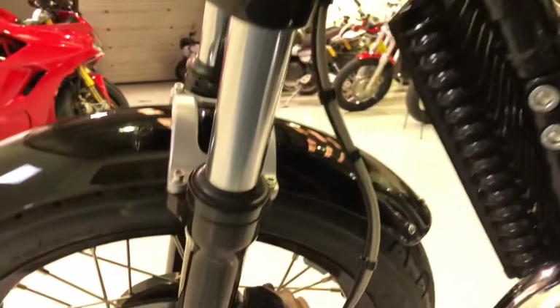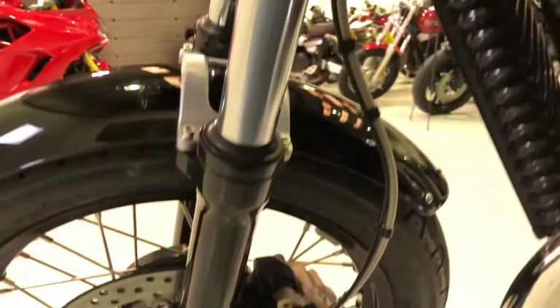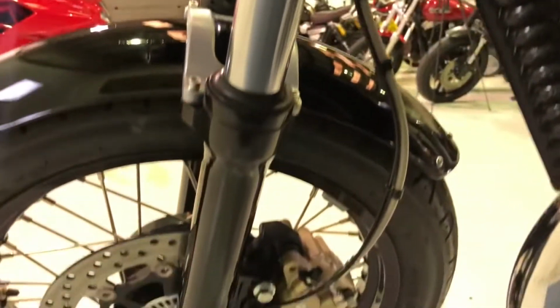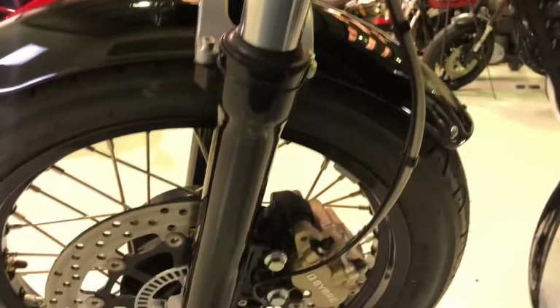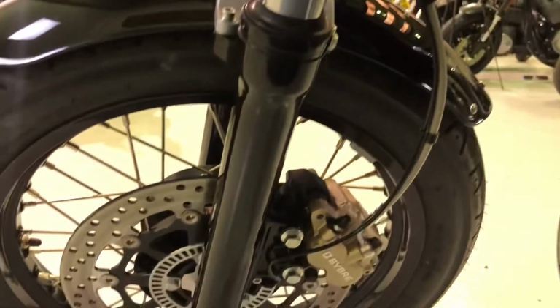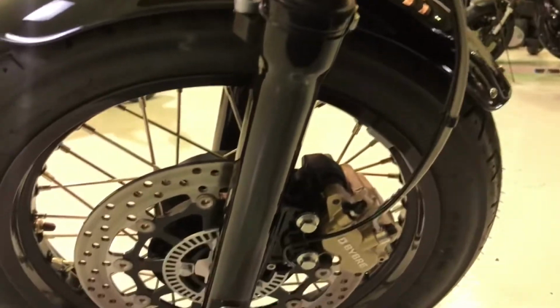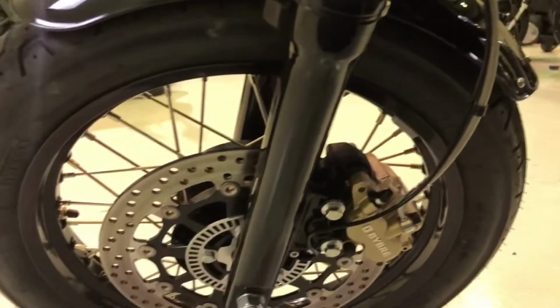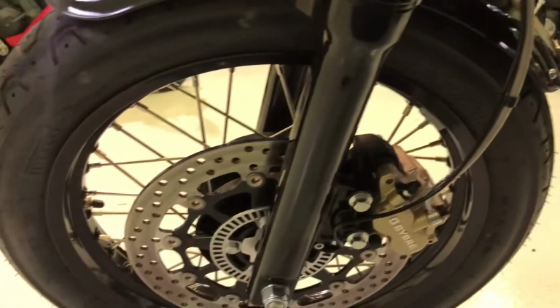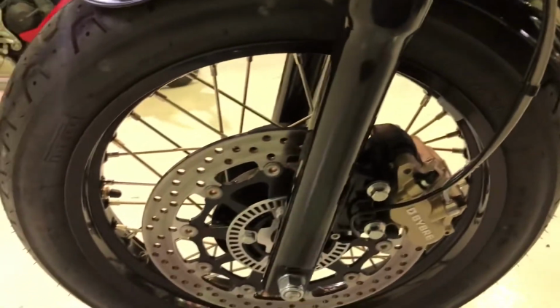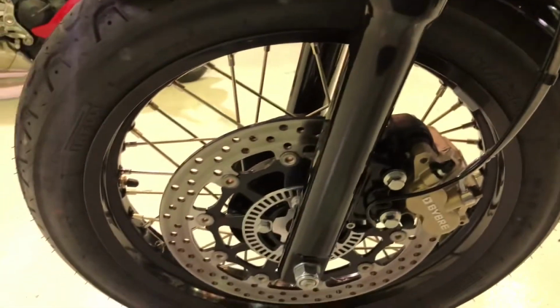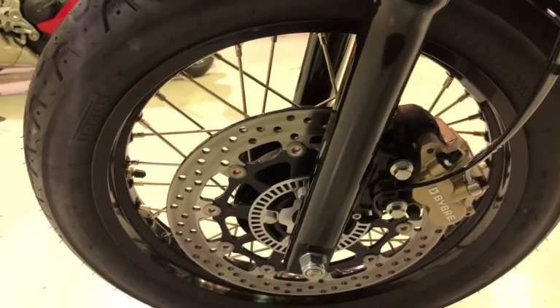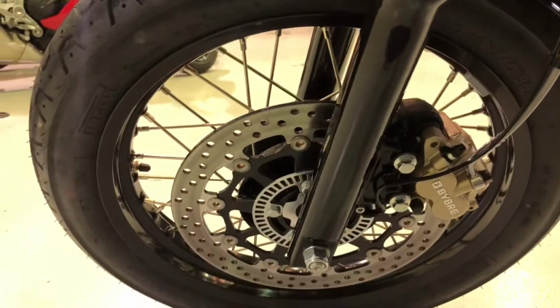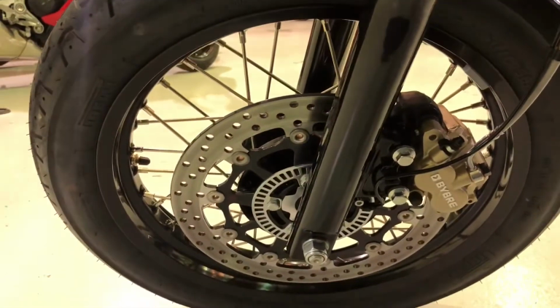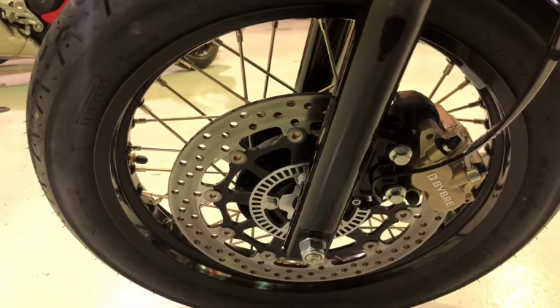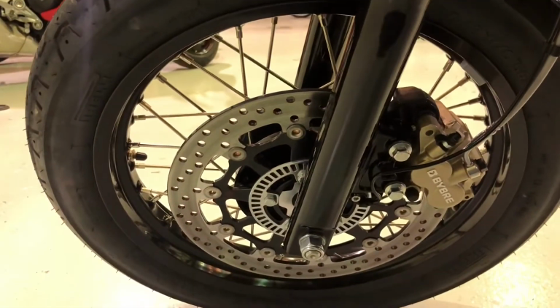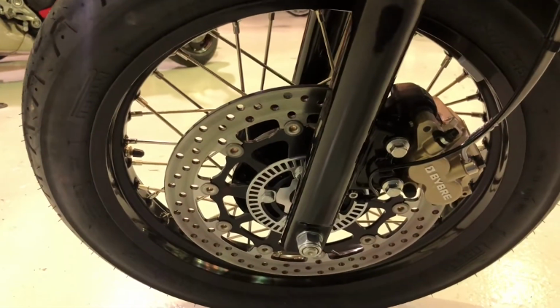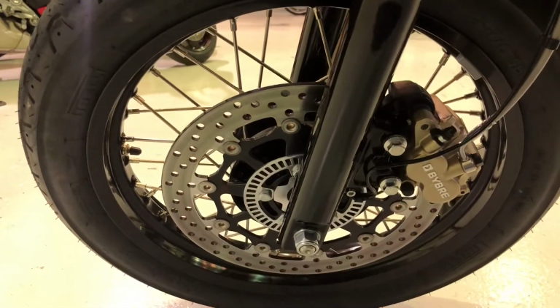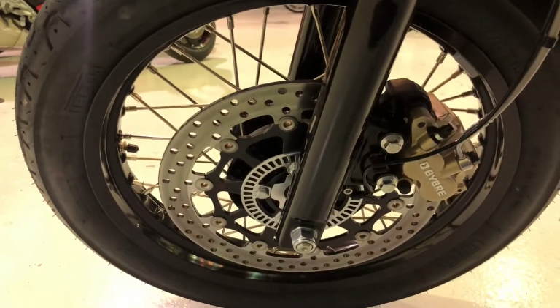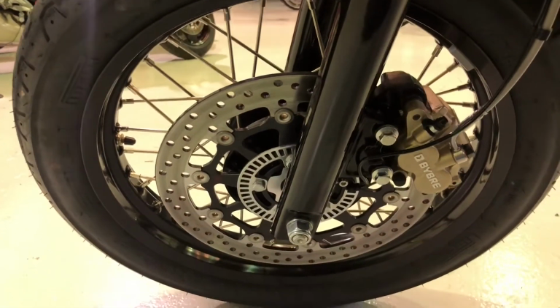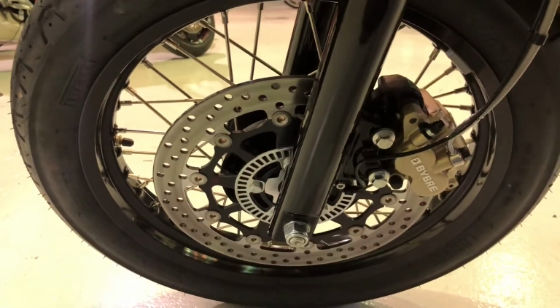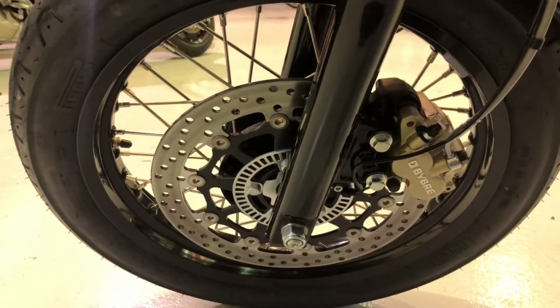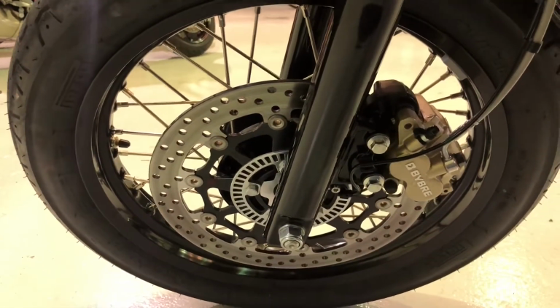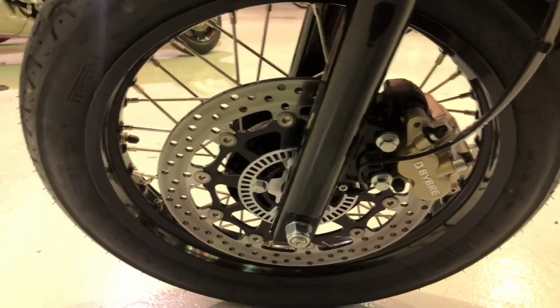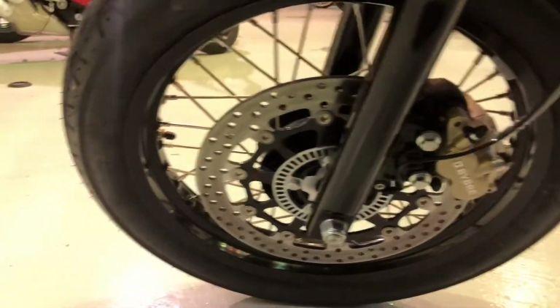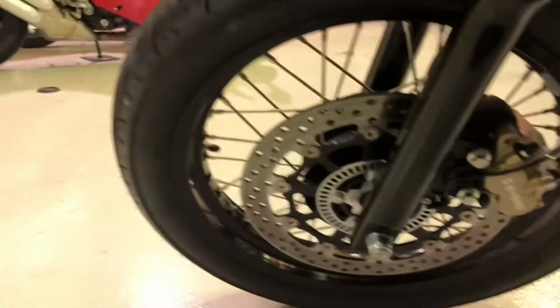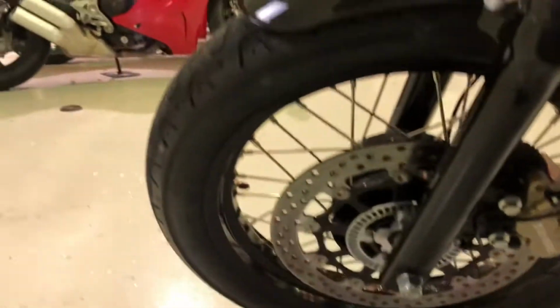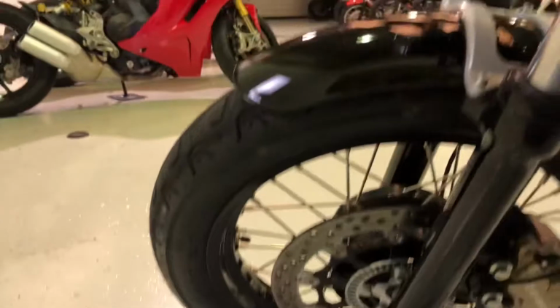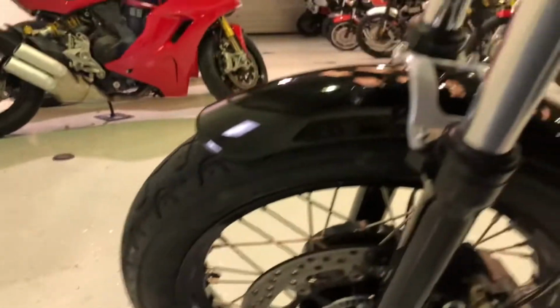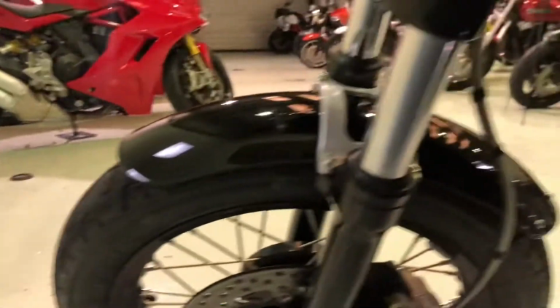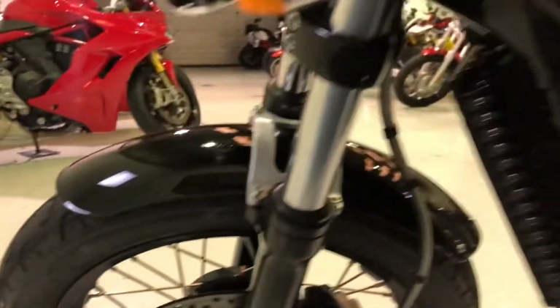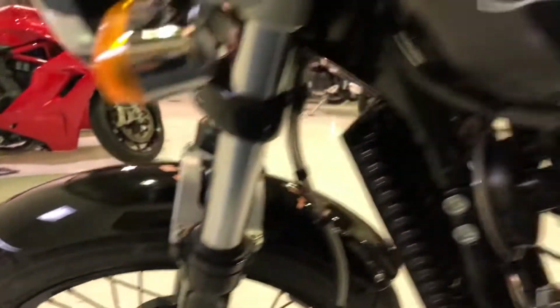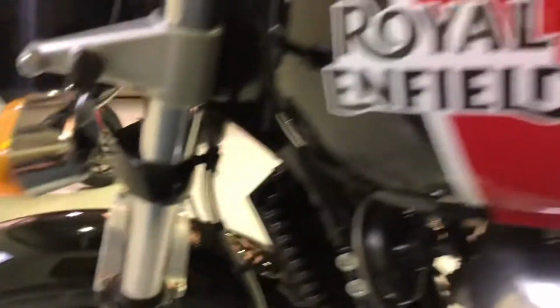All the forks, all the brakes there — as you can see, absolutely spot on. The ABS ring there just denotes that this bike does have anti-lock brakes.